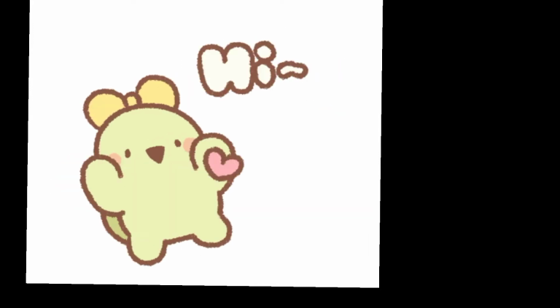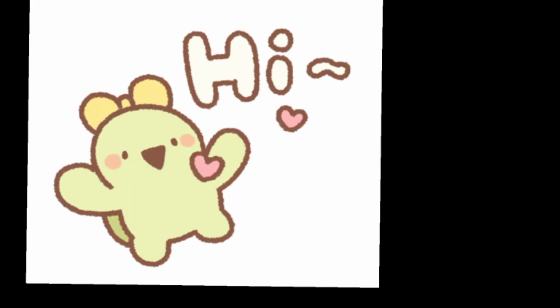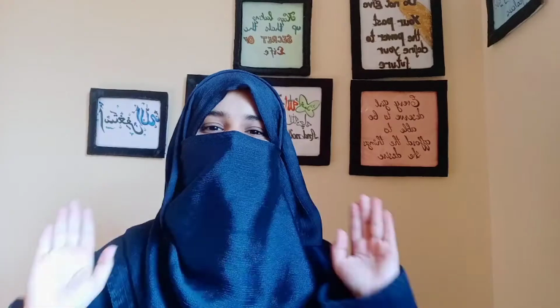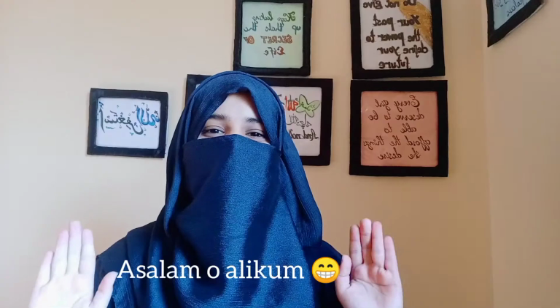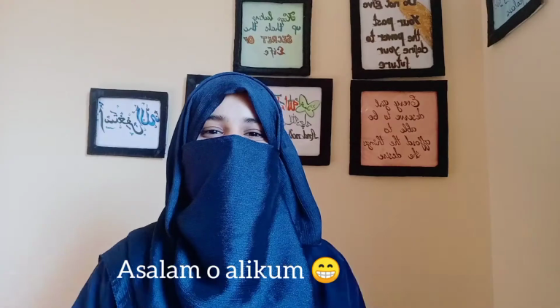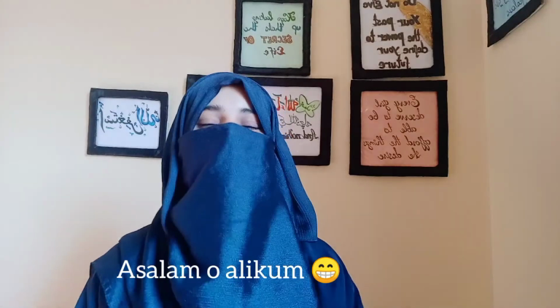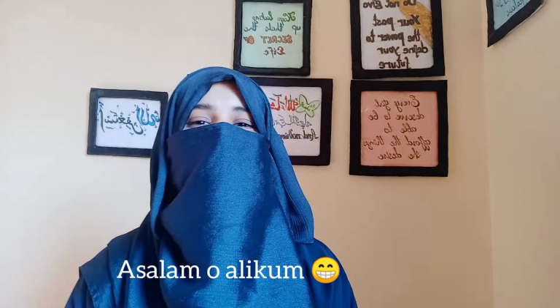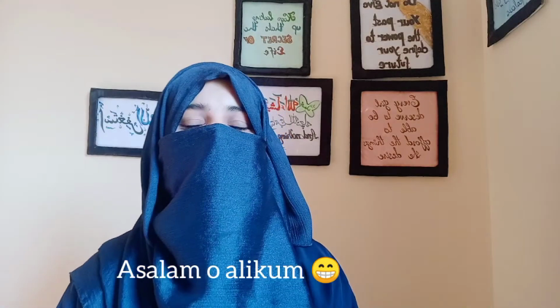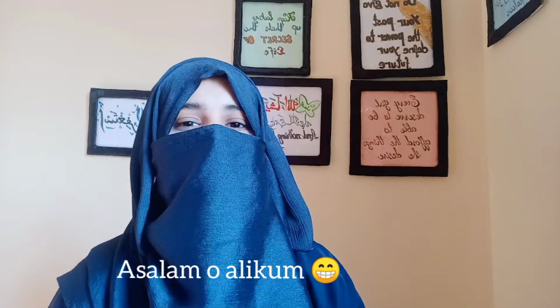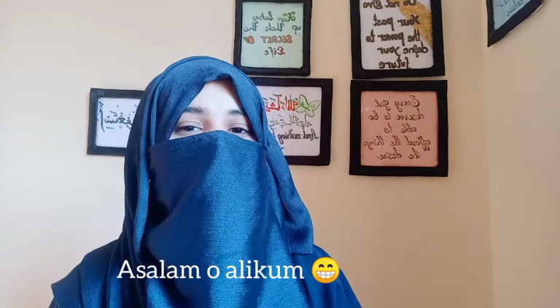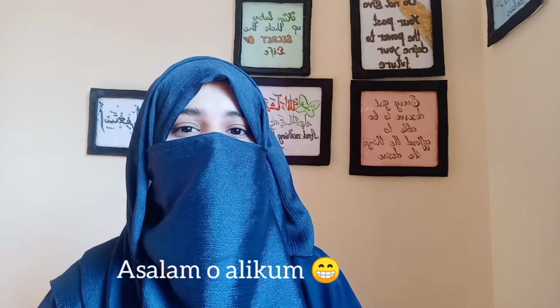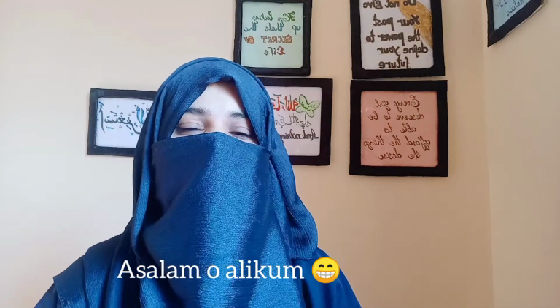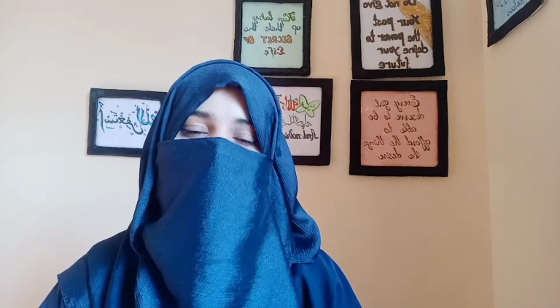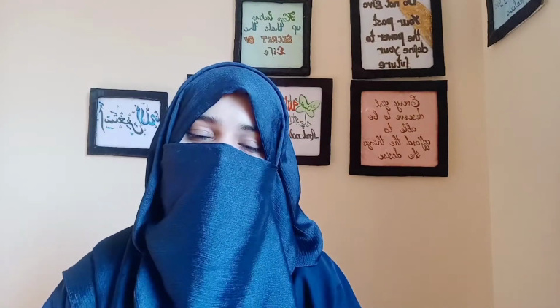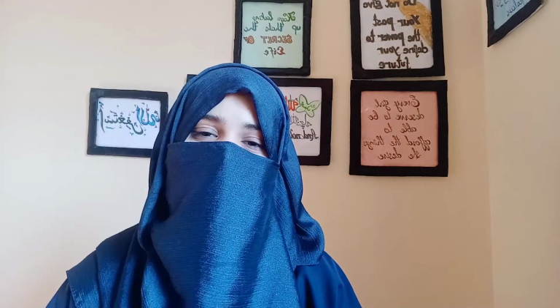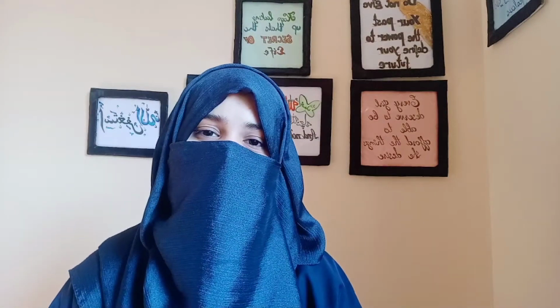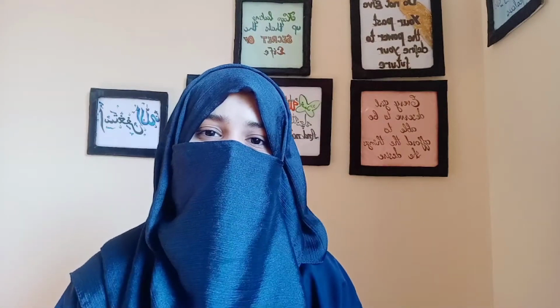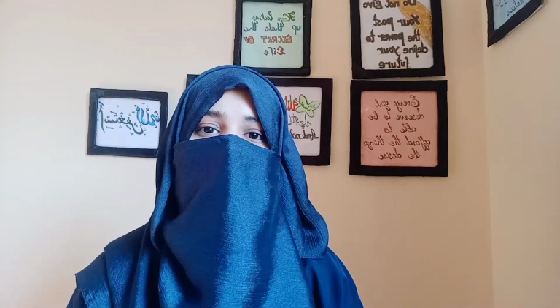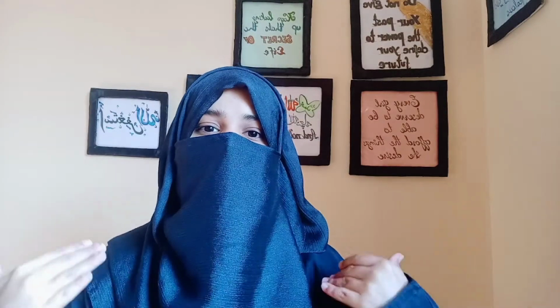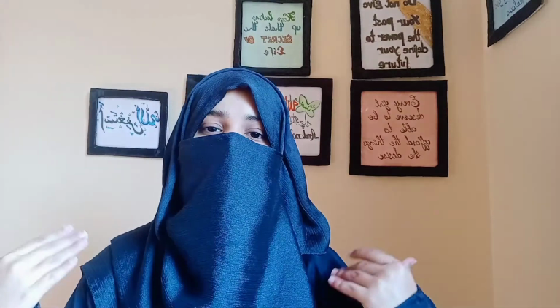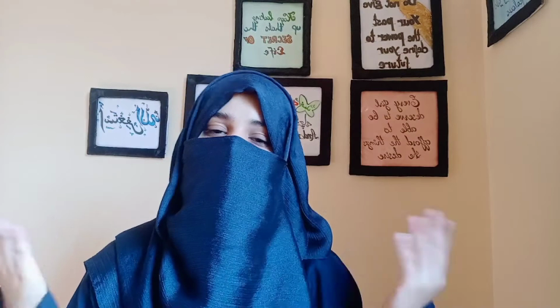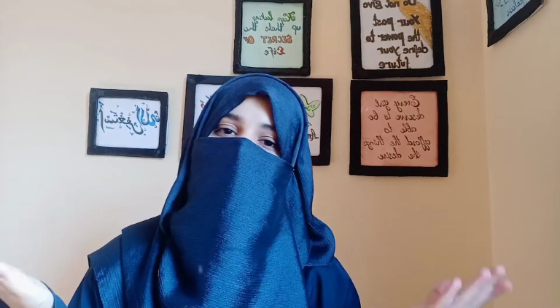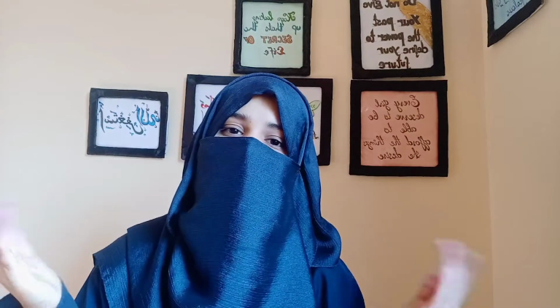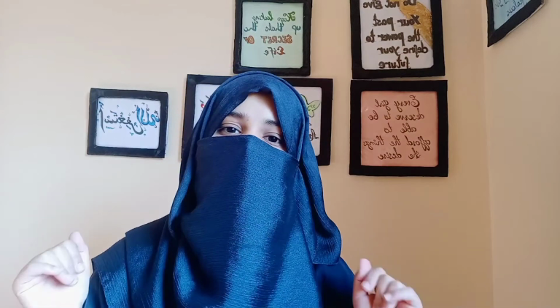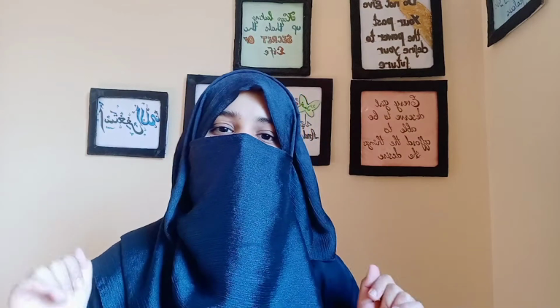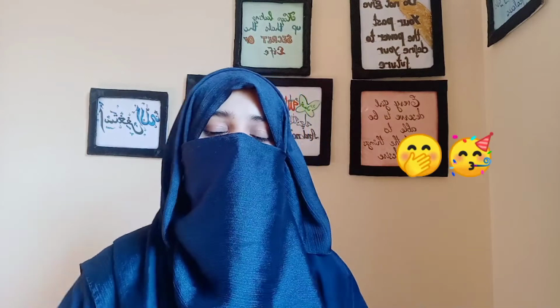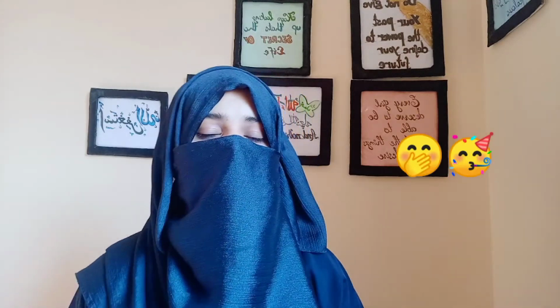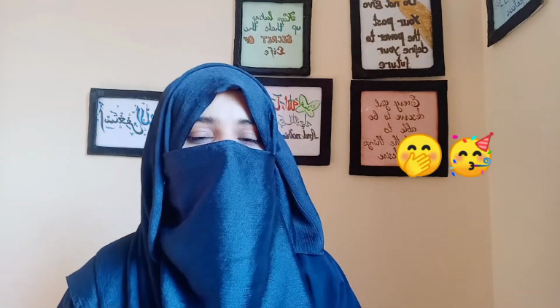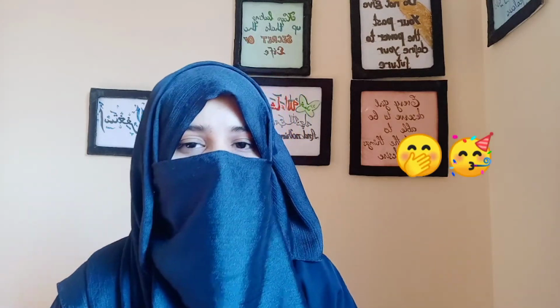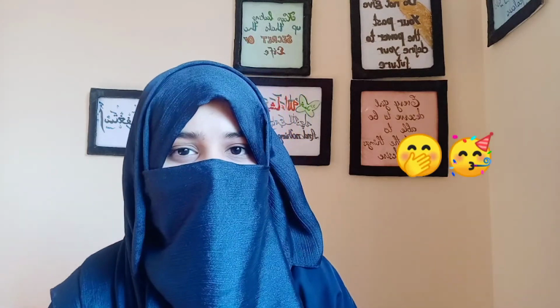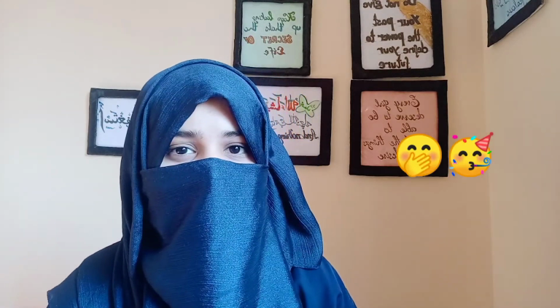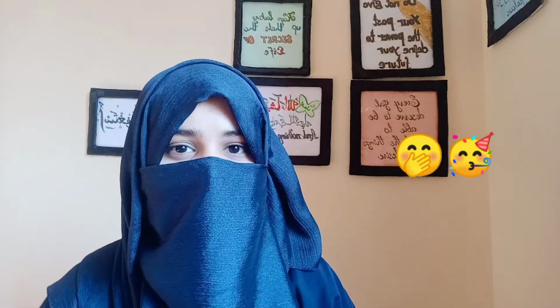Hello everyone, welcome back to my channel. I want to thank you all for being here.